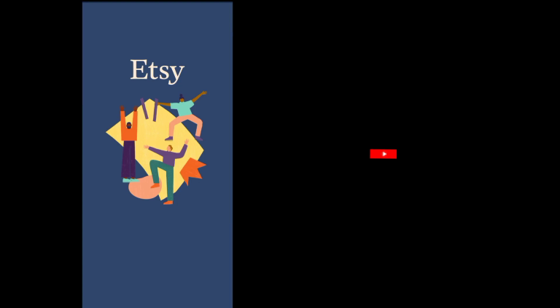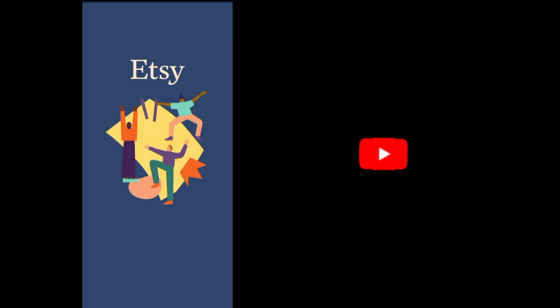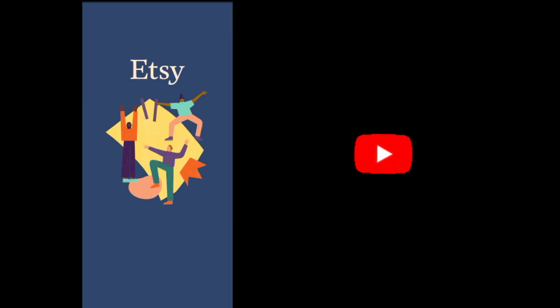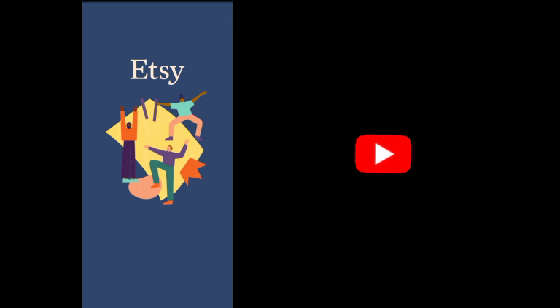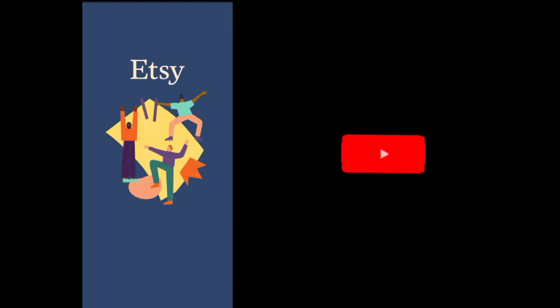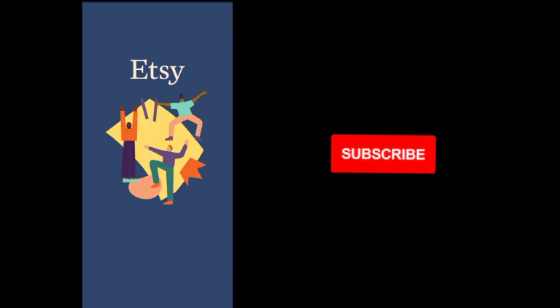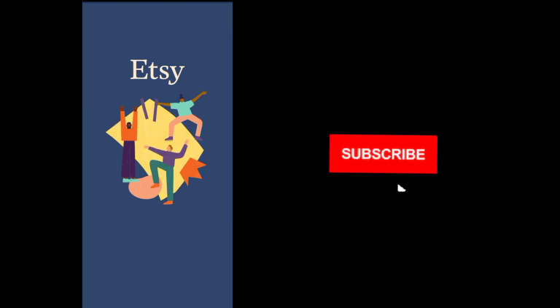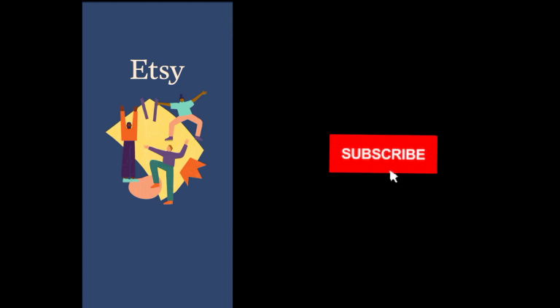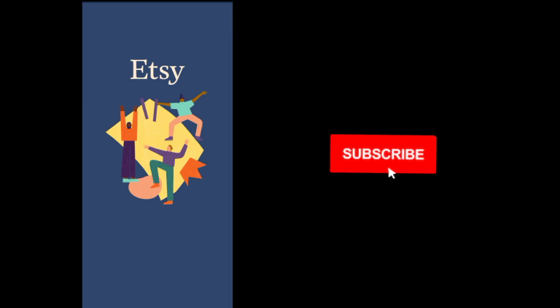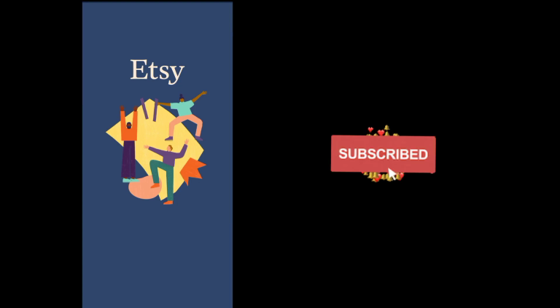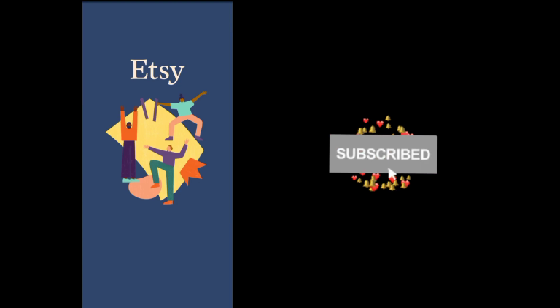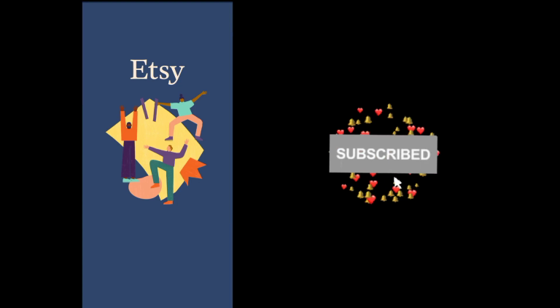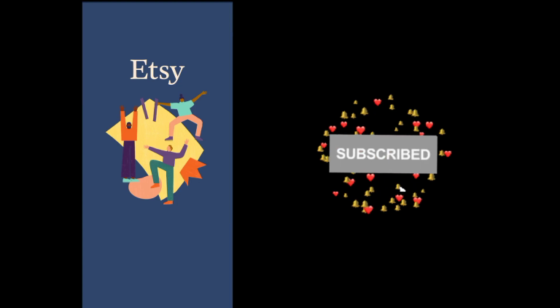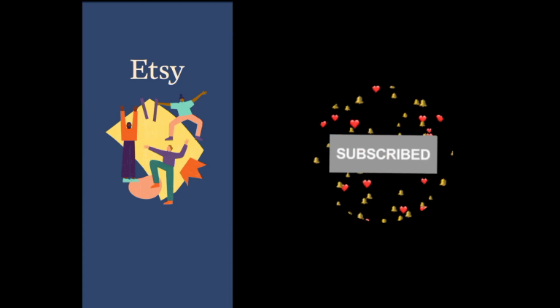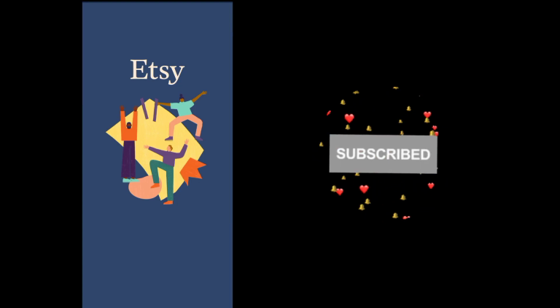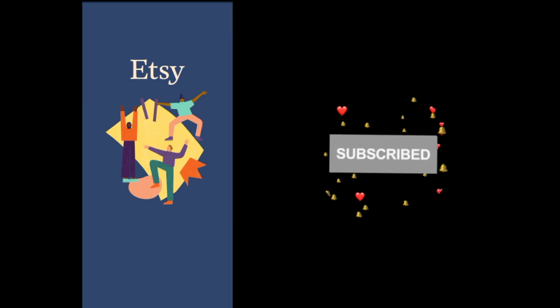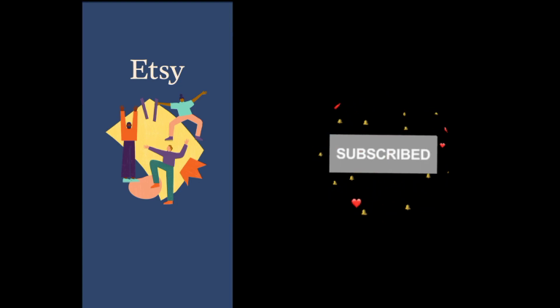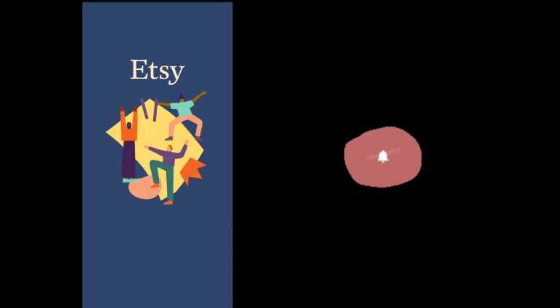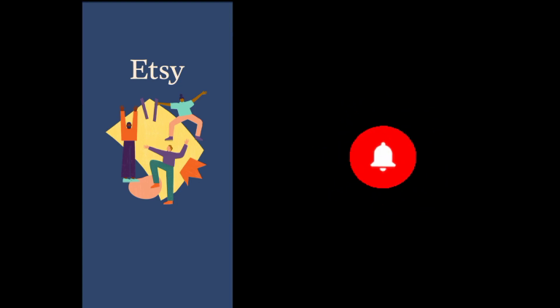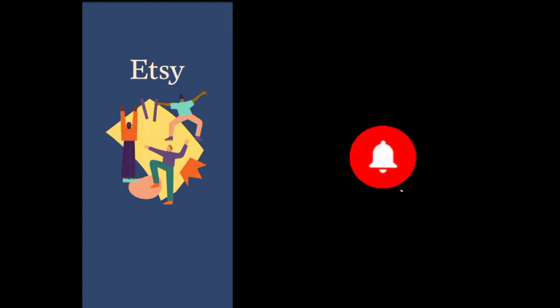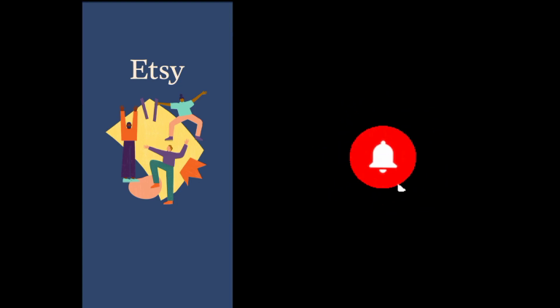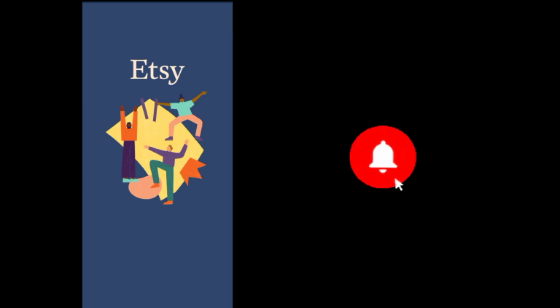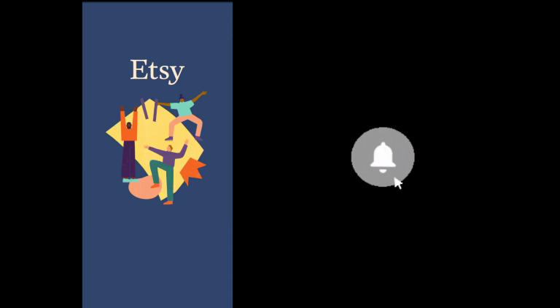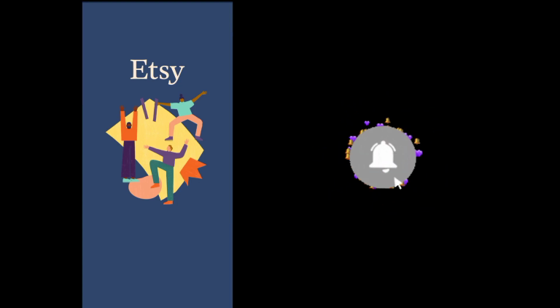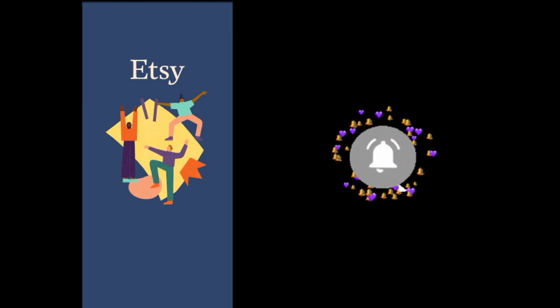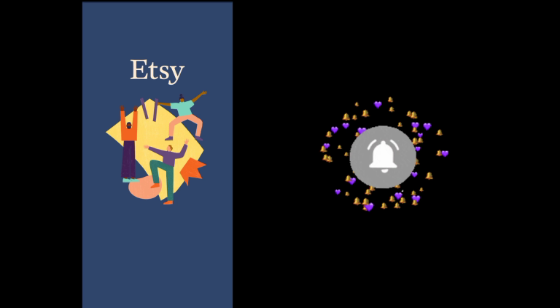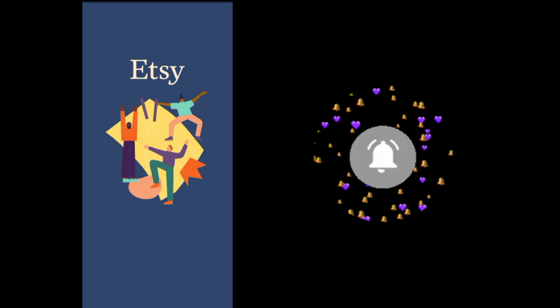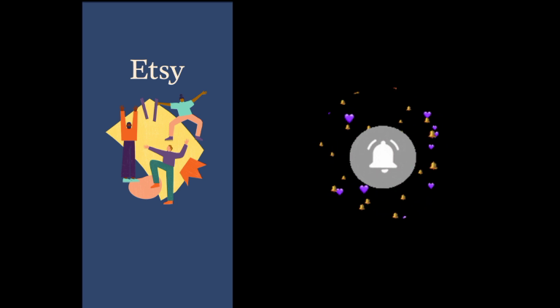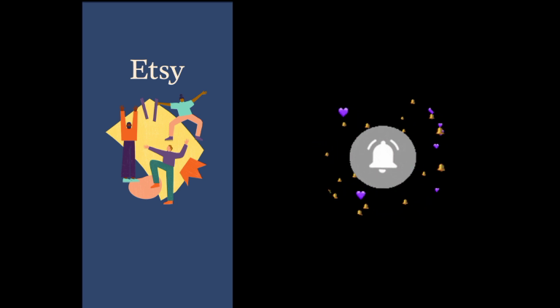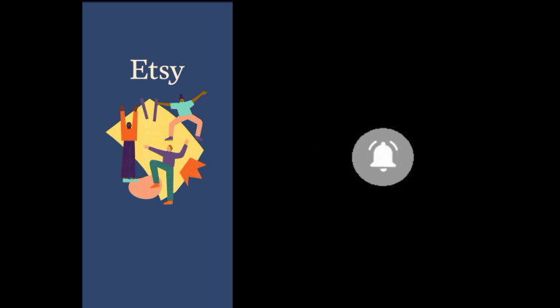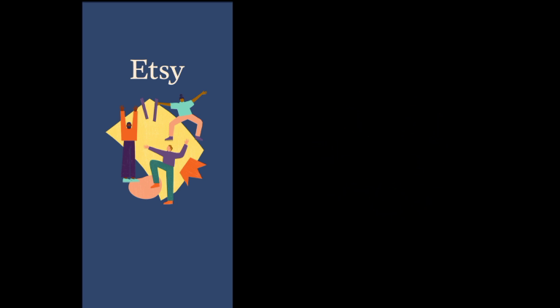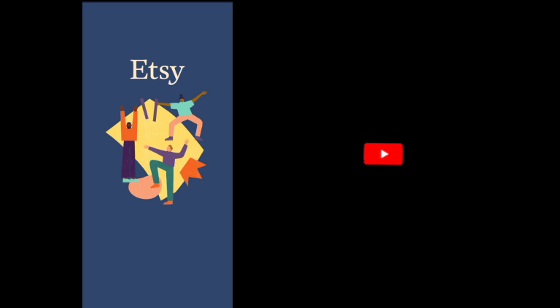Hey guys! In this video, I'm going to show you how to add PayPal to your Etsy seller account.